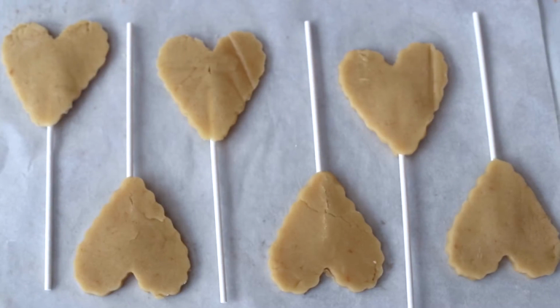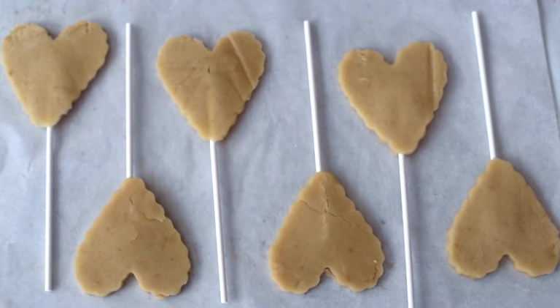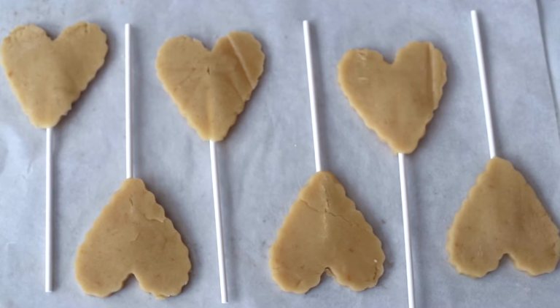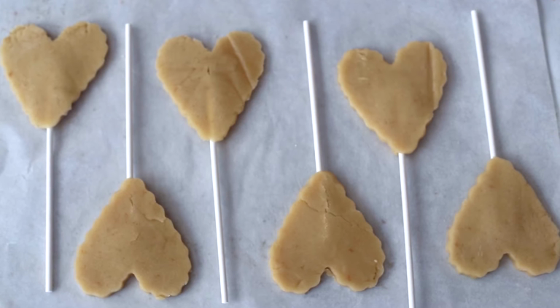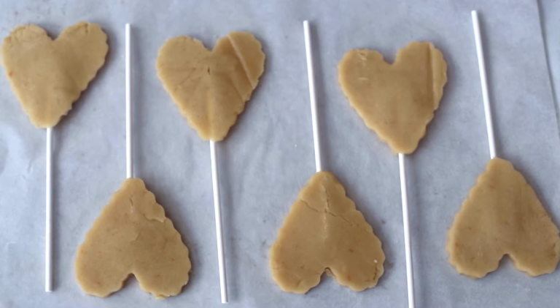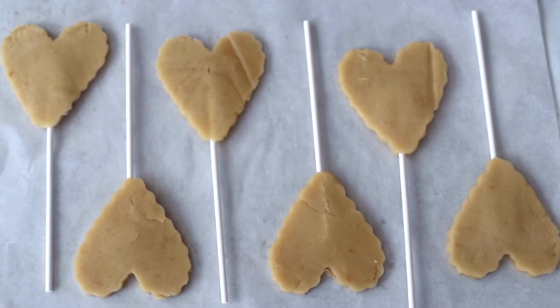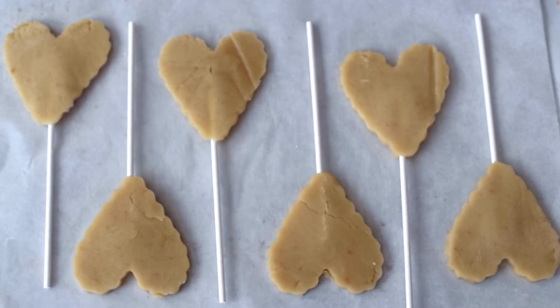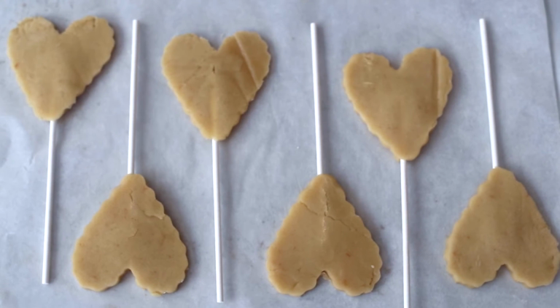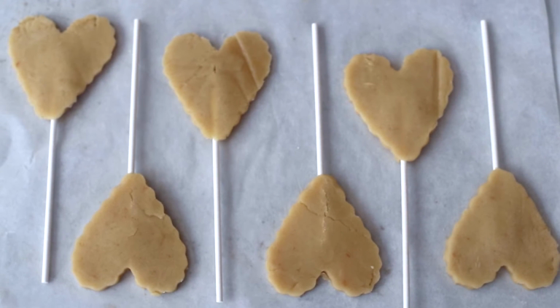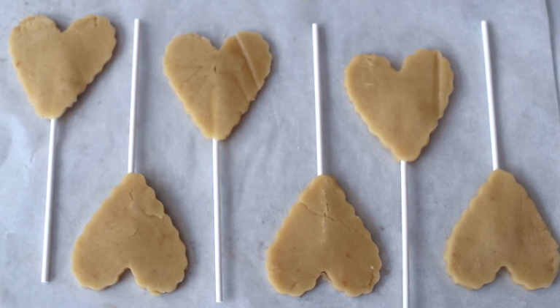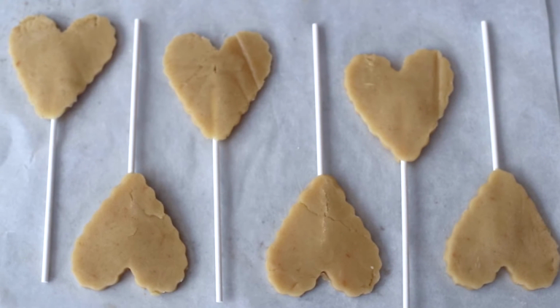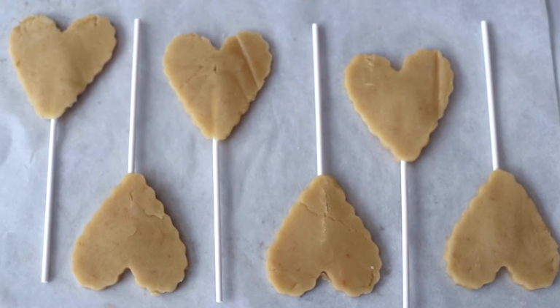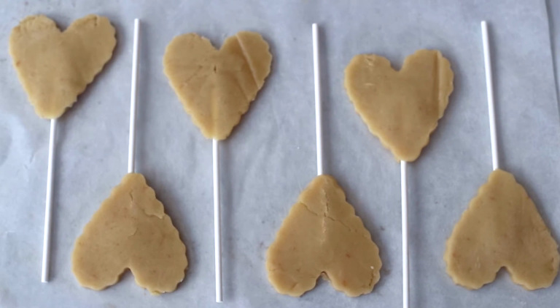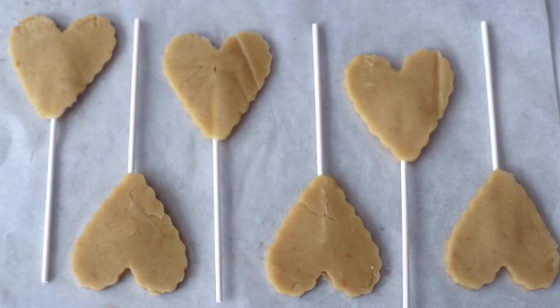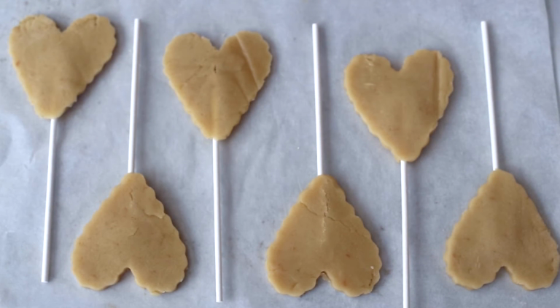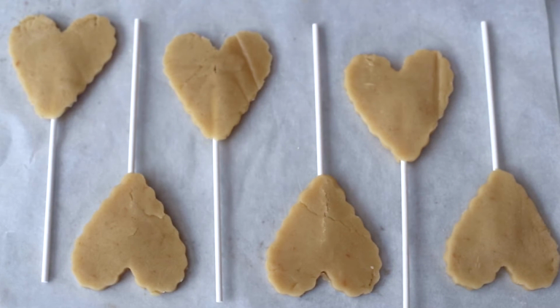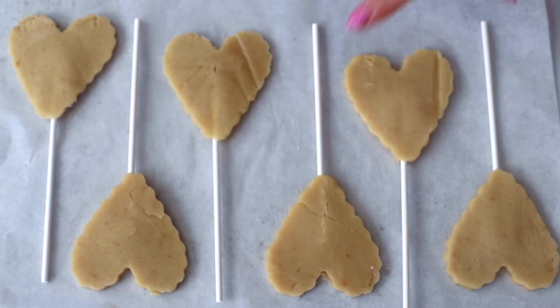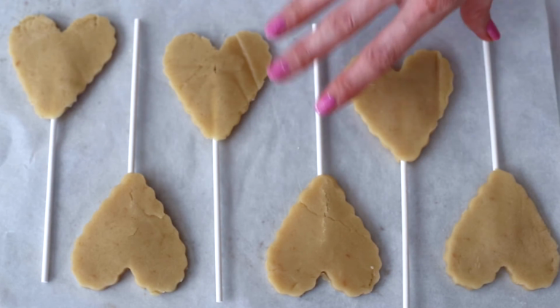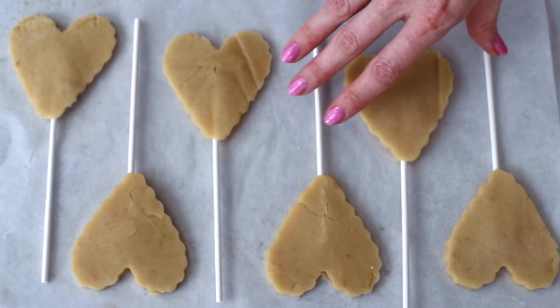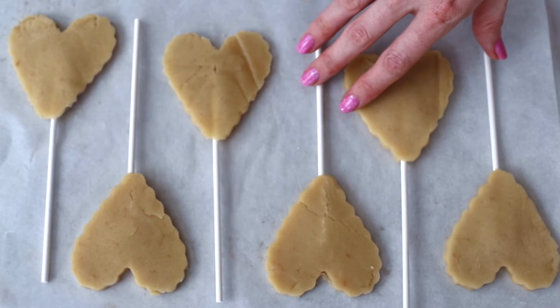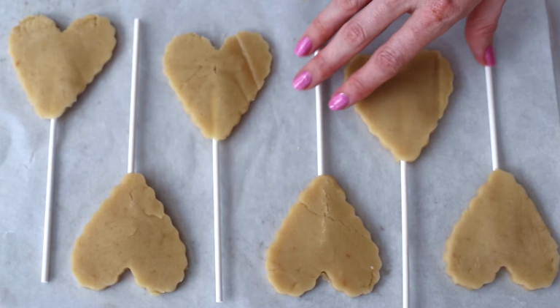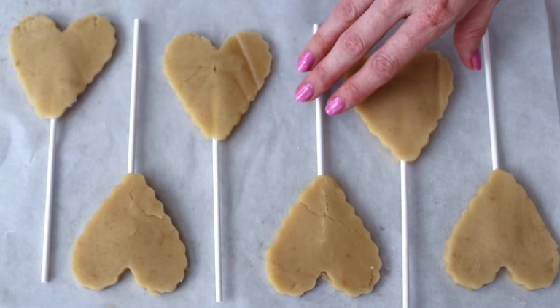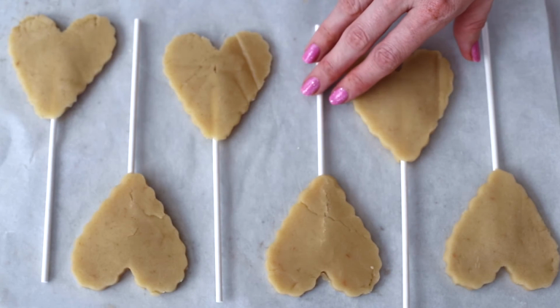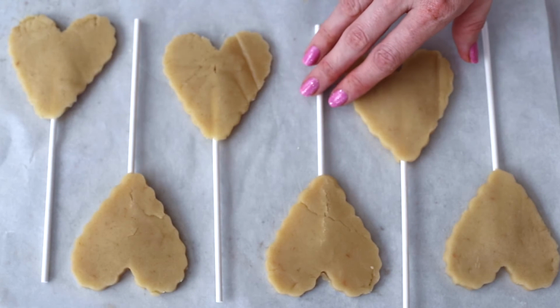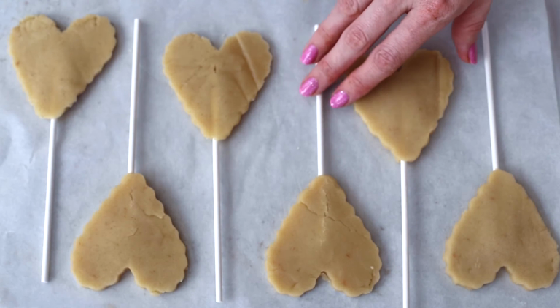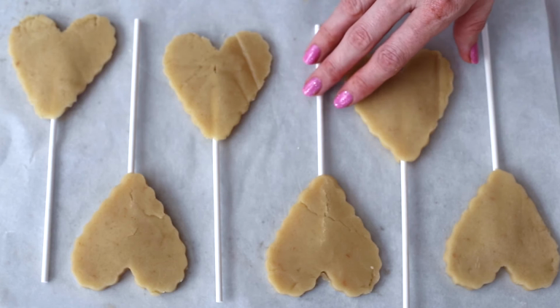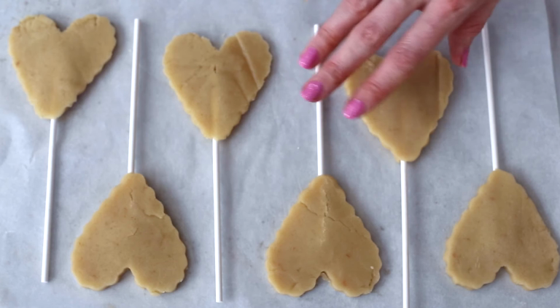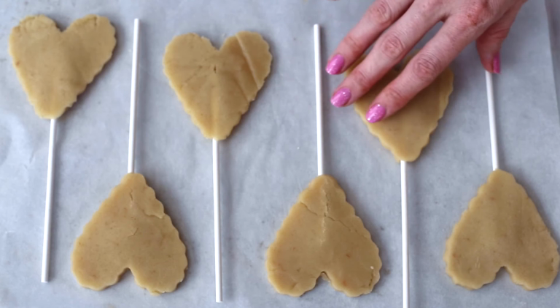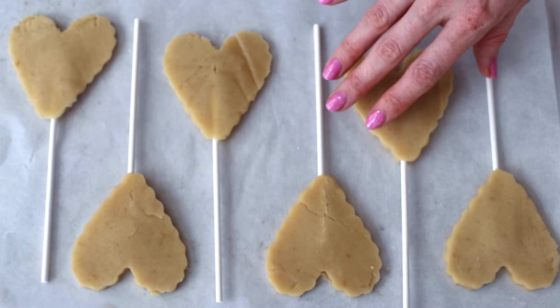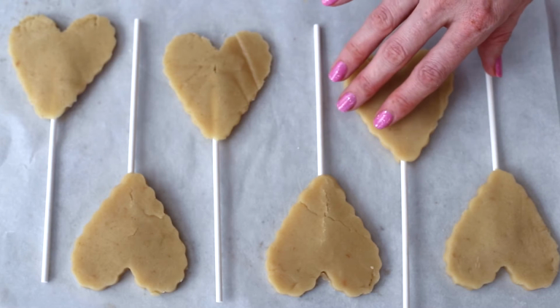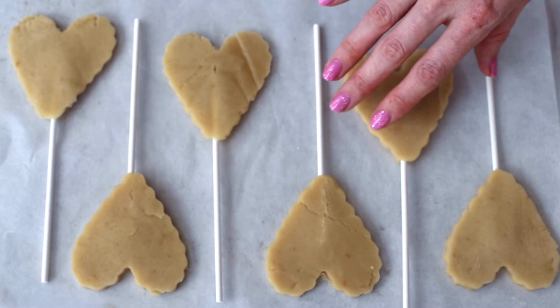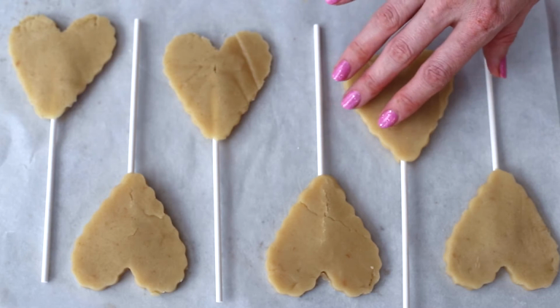Now pop these into a 350 degree preheated oven for 10 to 12 minutes until they are golden brown.